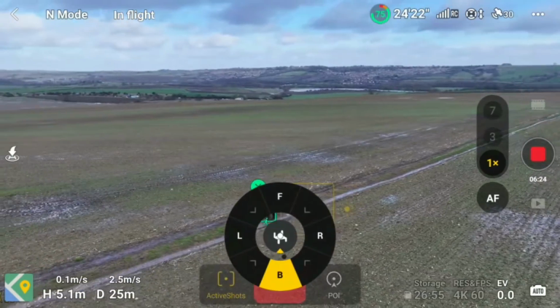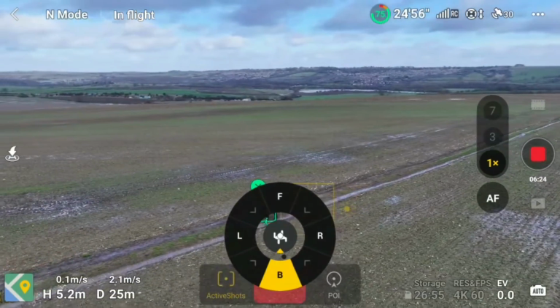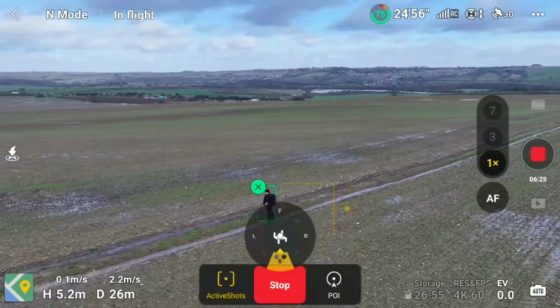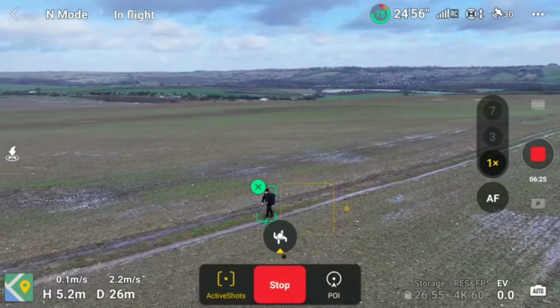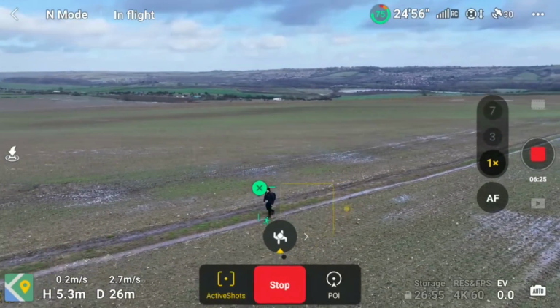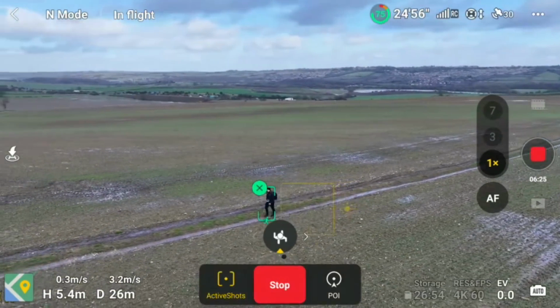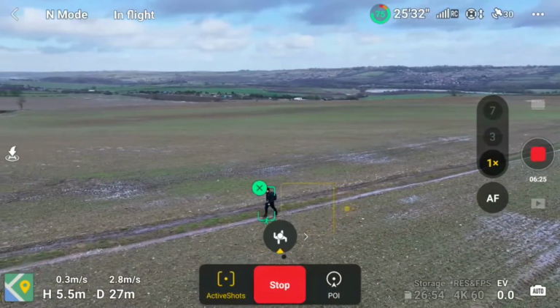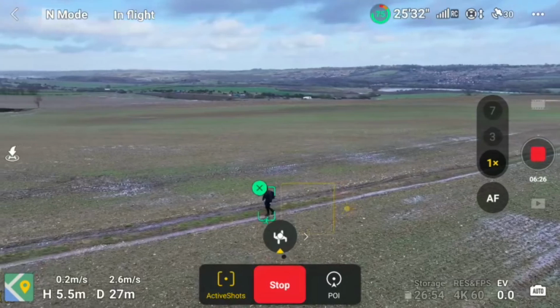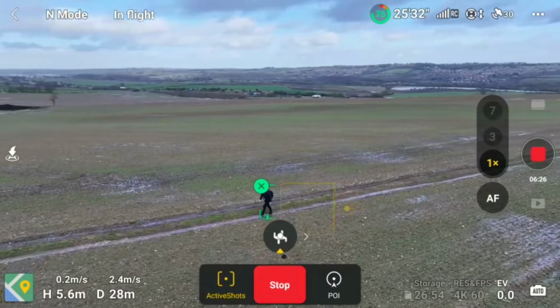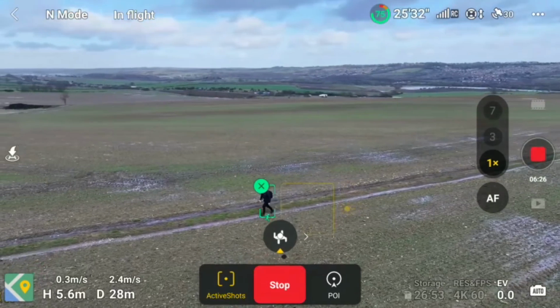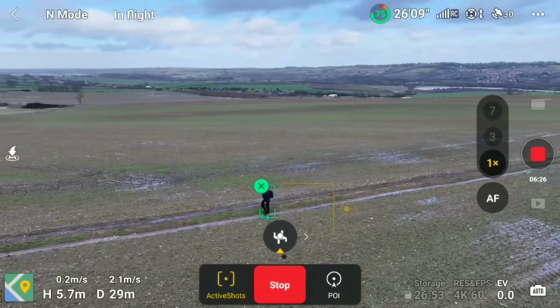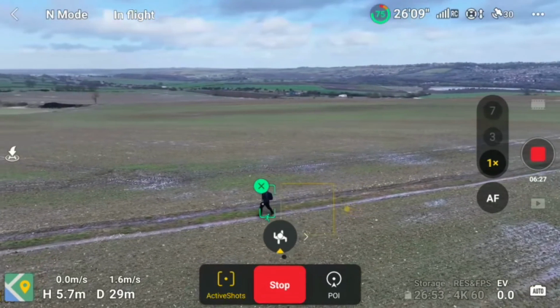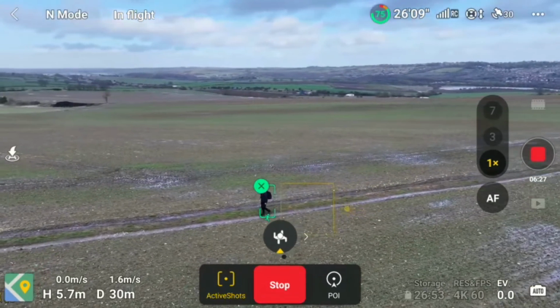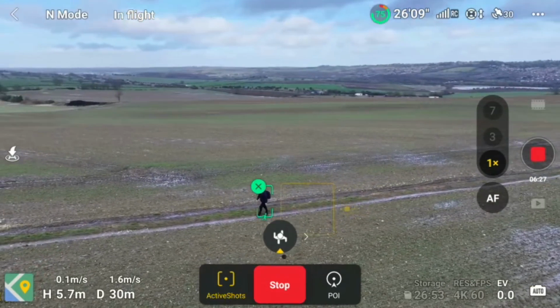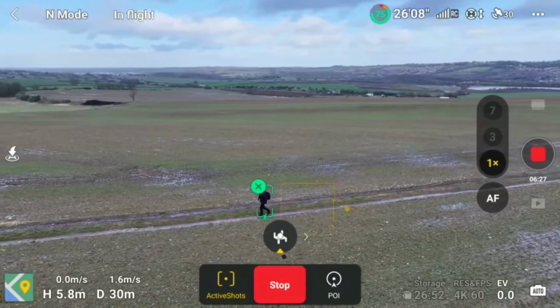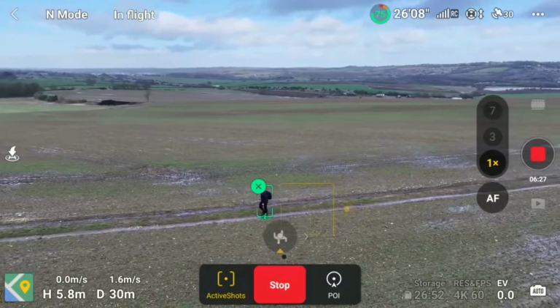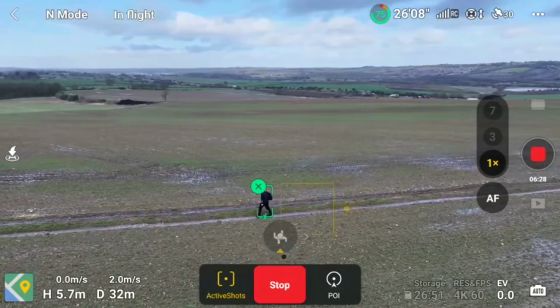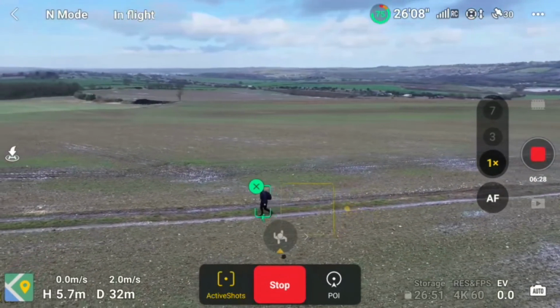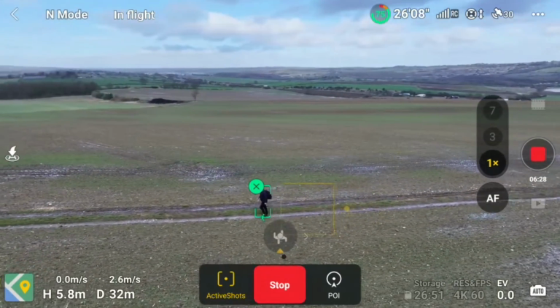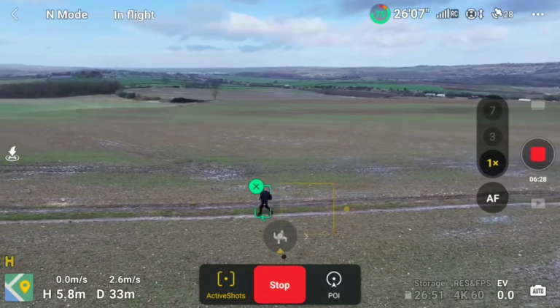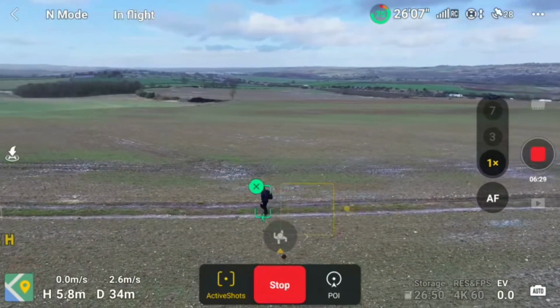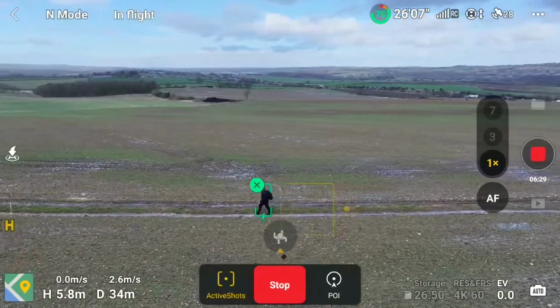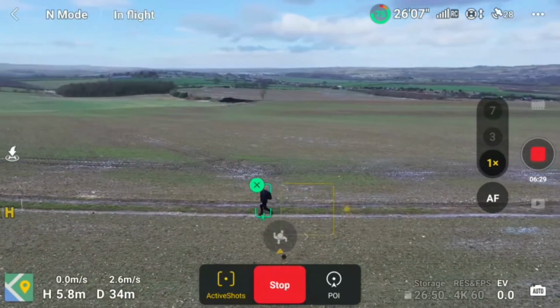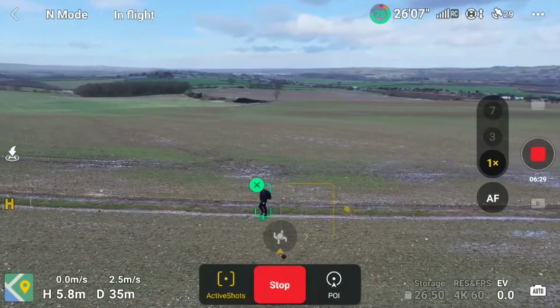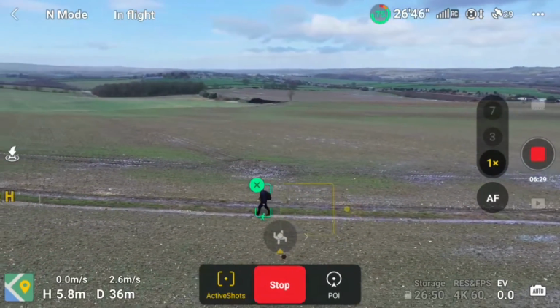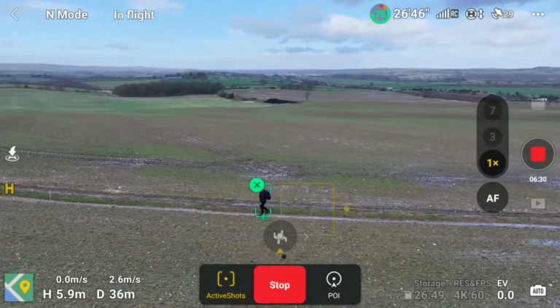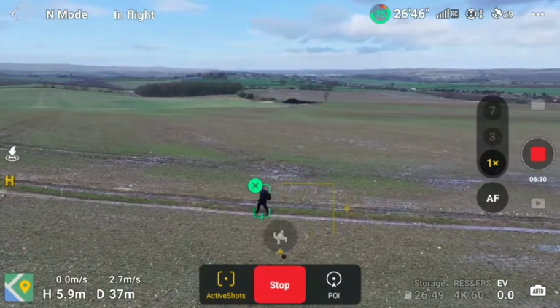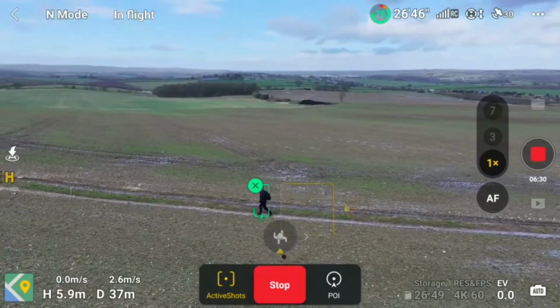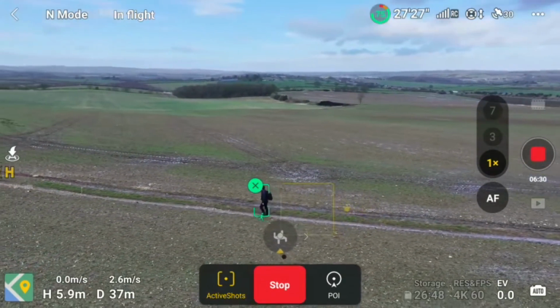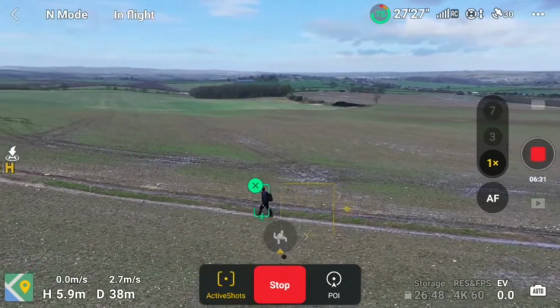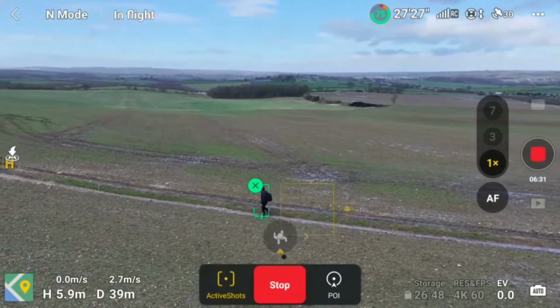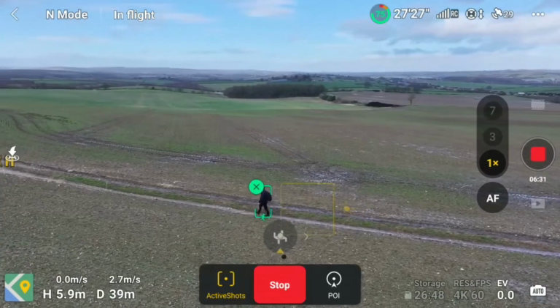Now select the position from behind again, just so we can have a nice reveal shot of Sutton Hall - here we go.